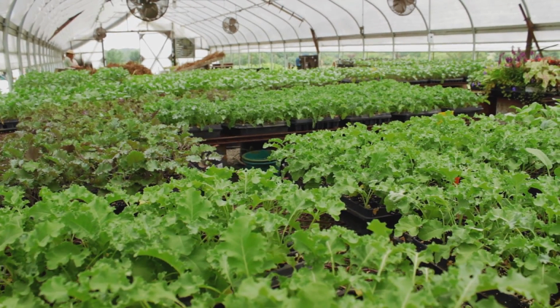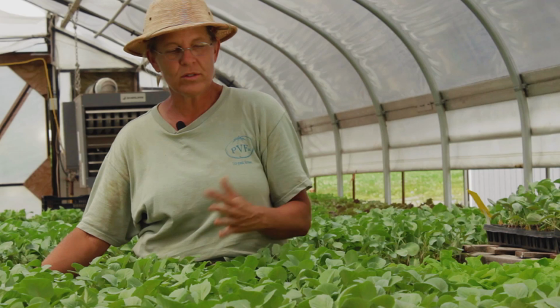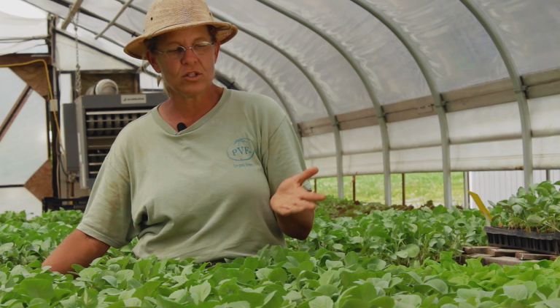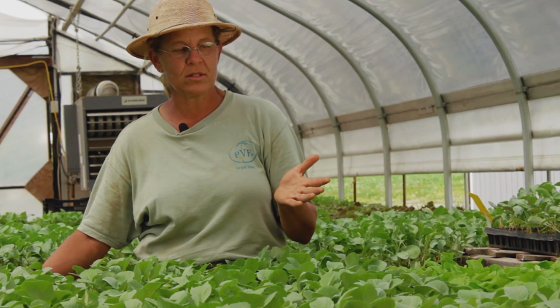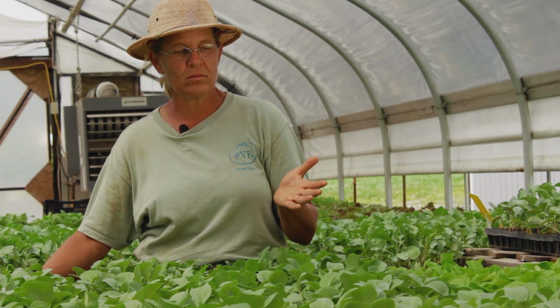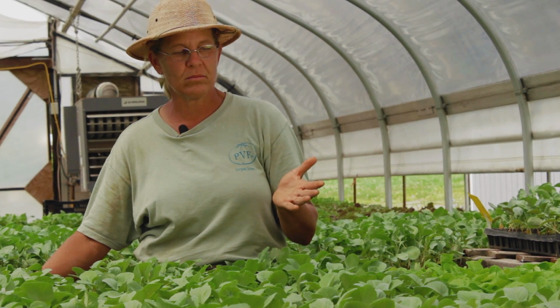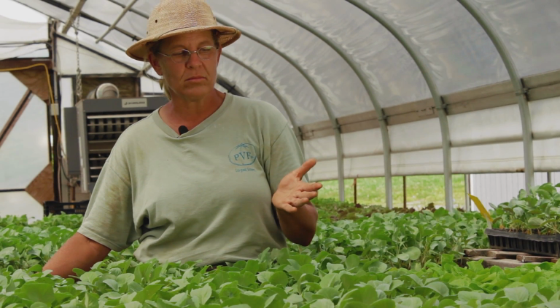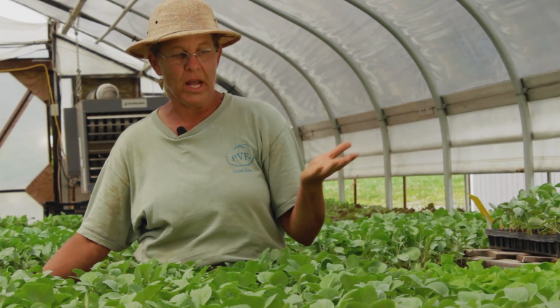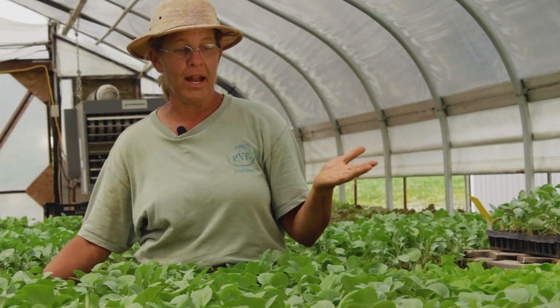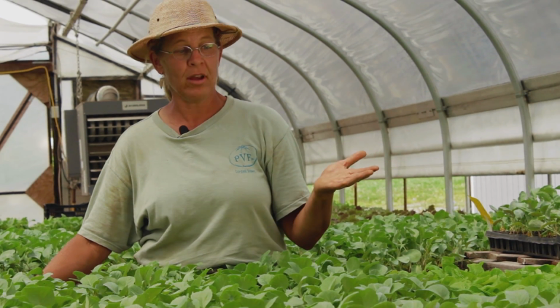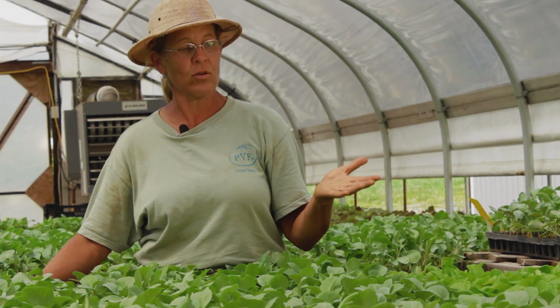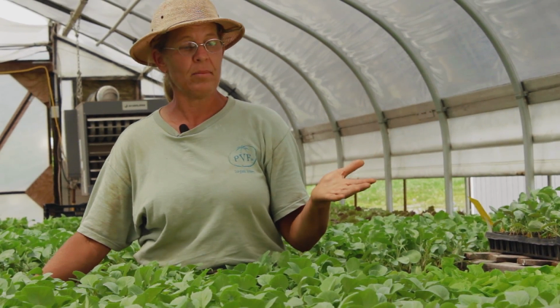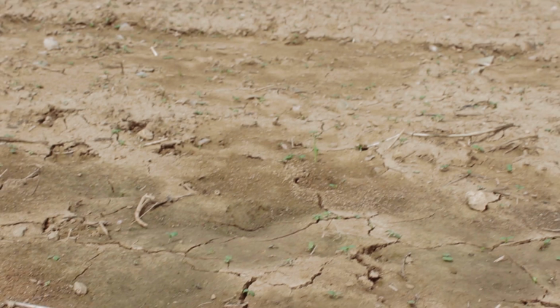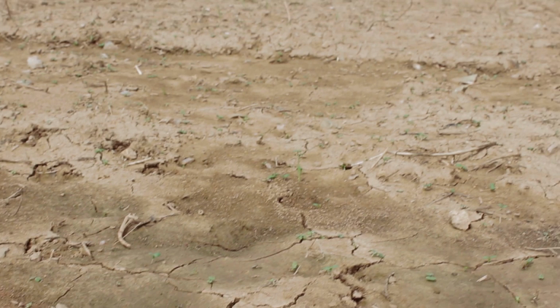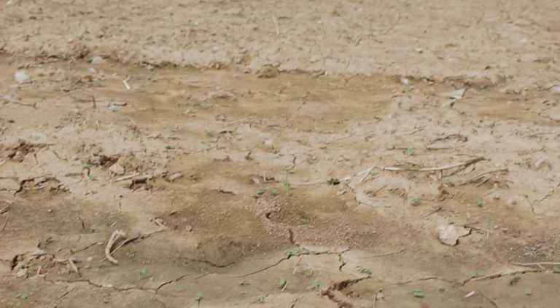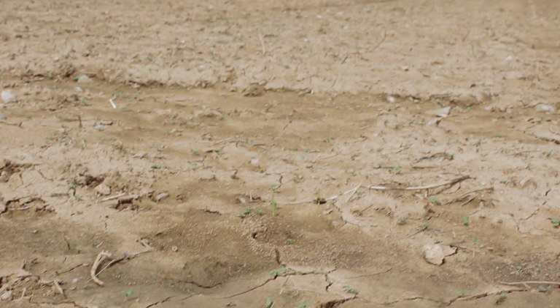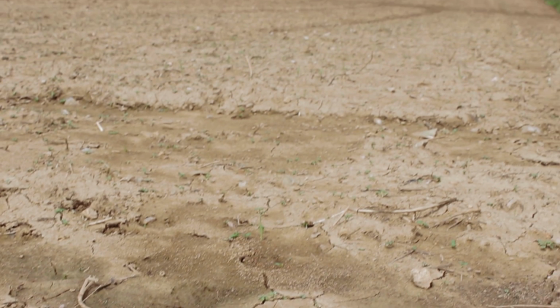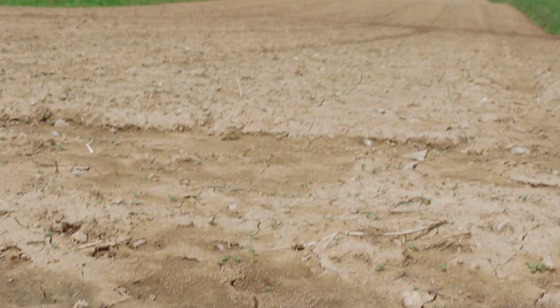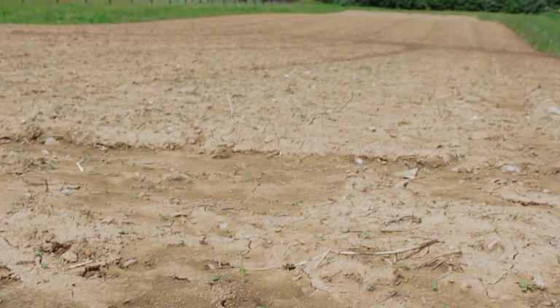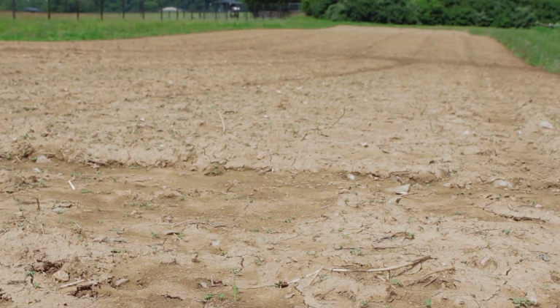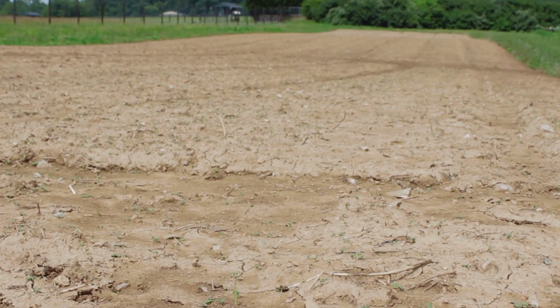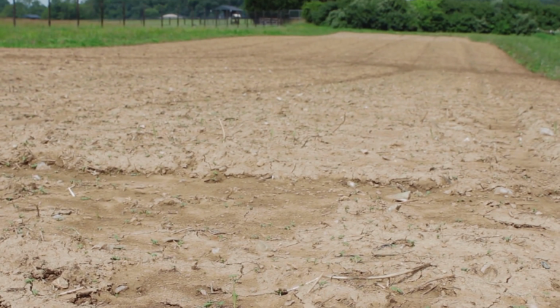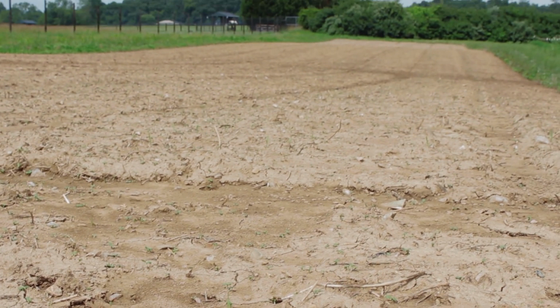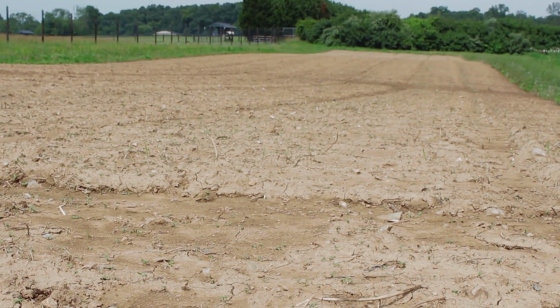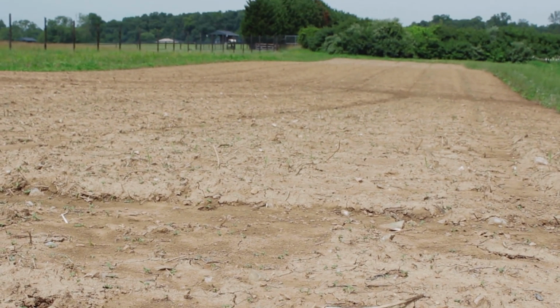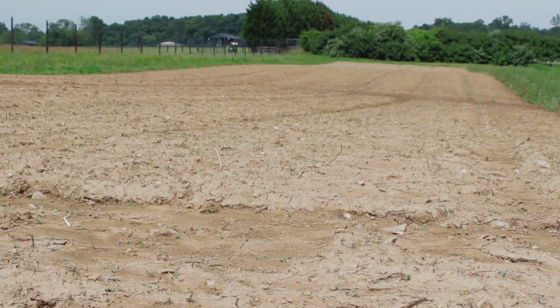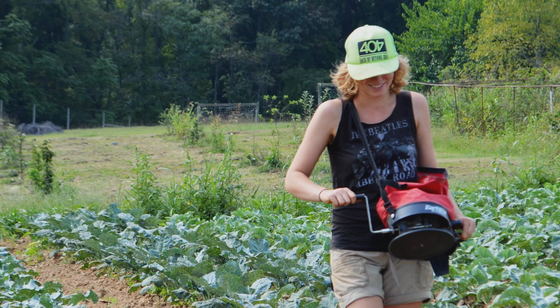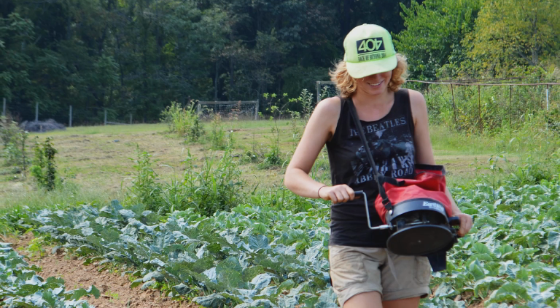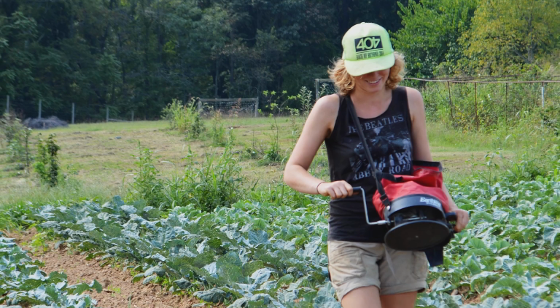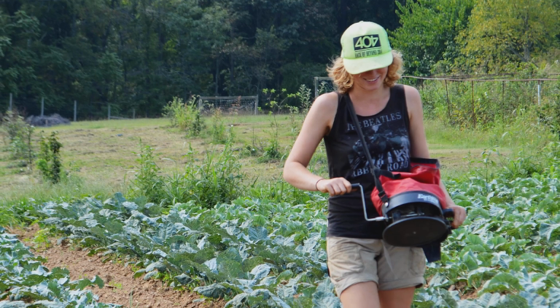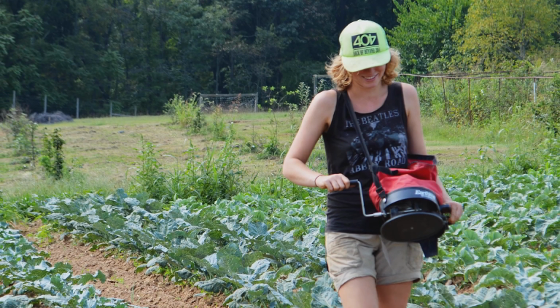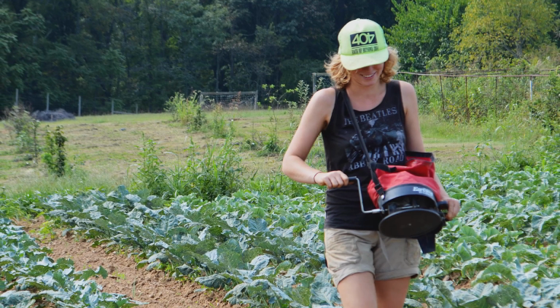We used to just not have a cover crop on all those fields. But then we heard about an idea called overseeding.